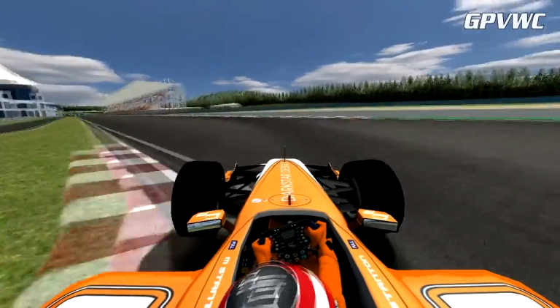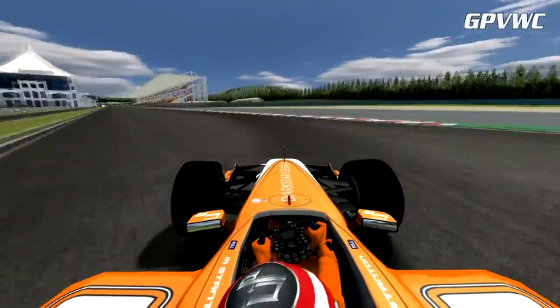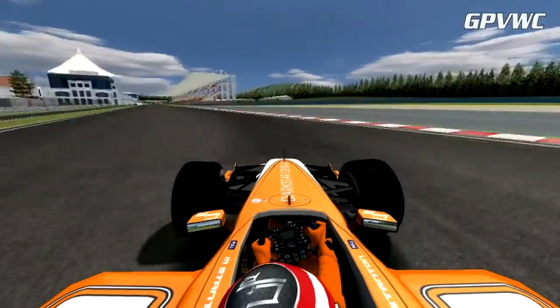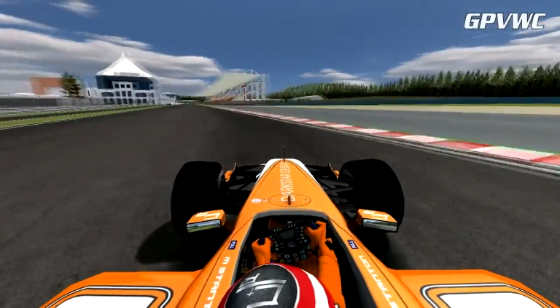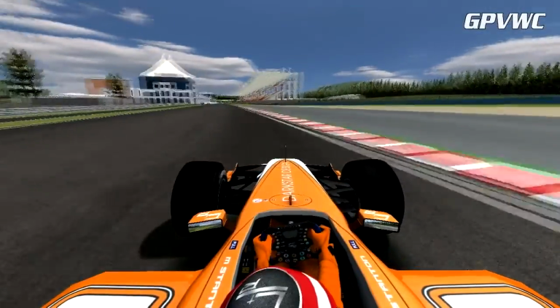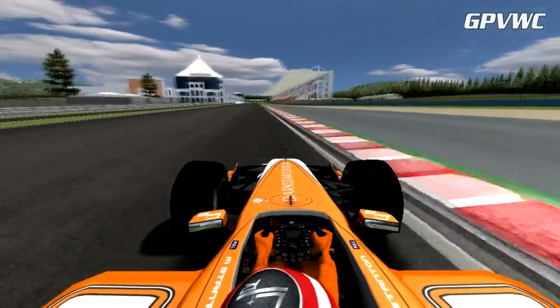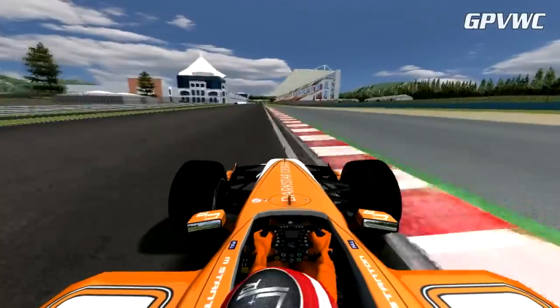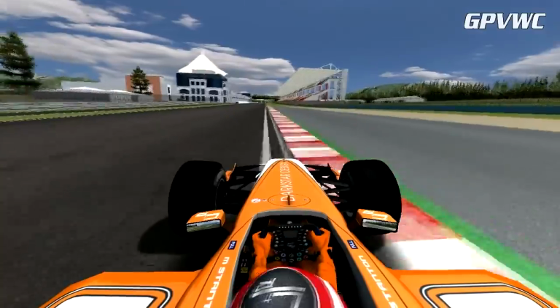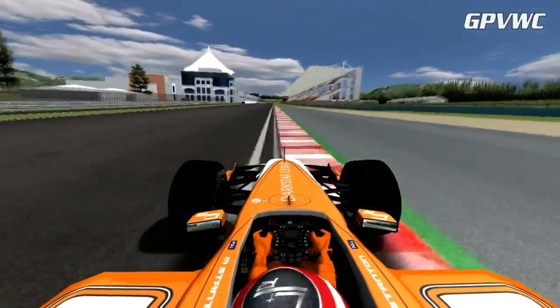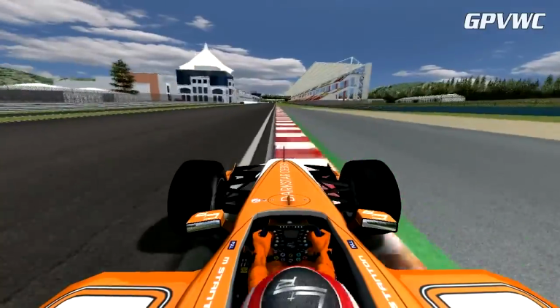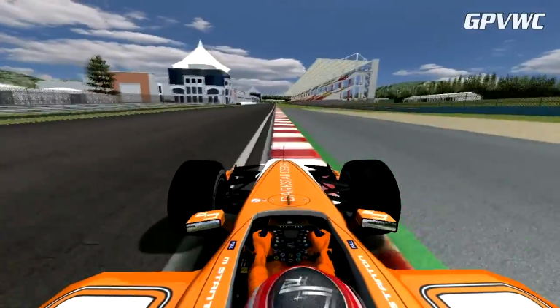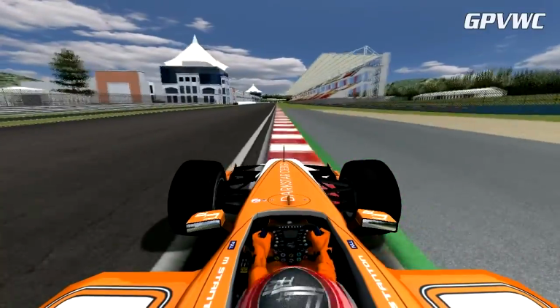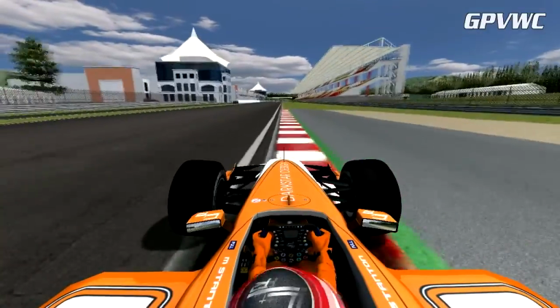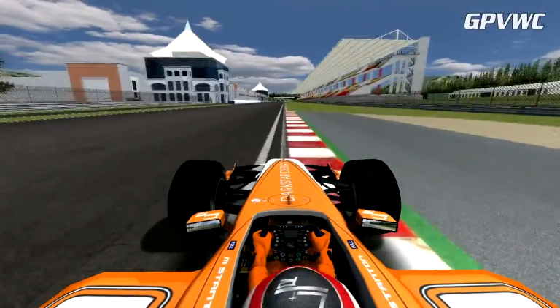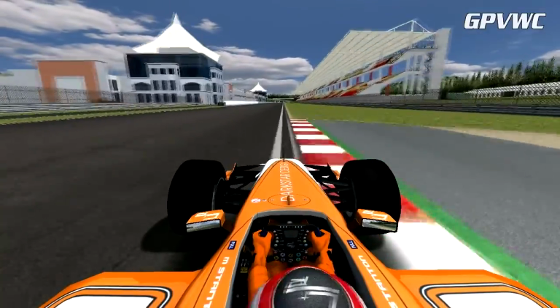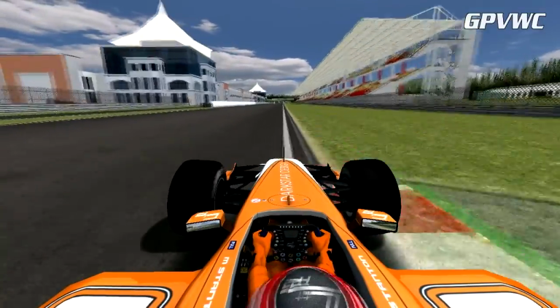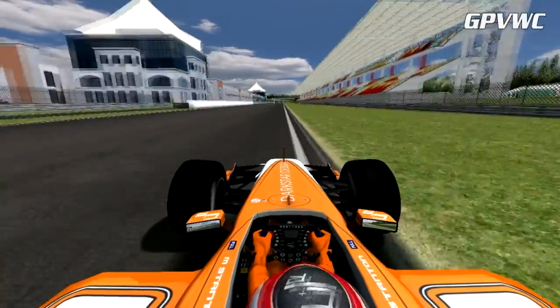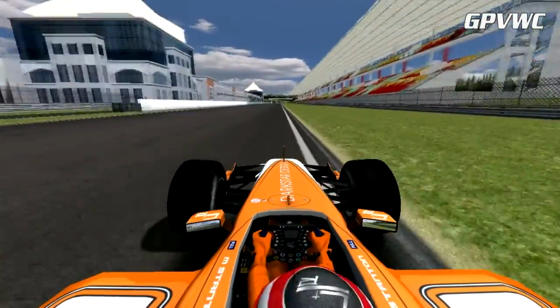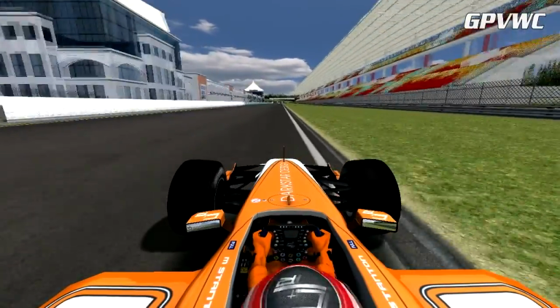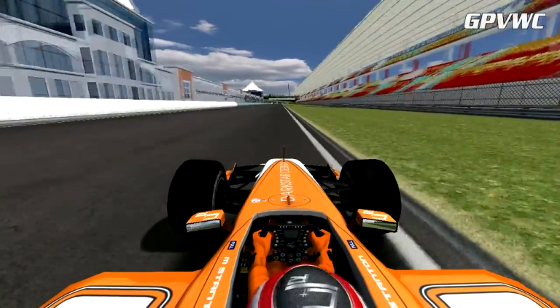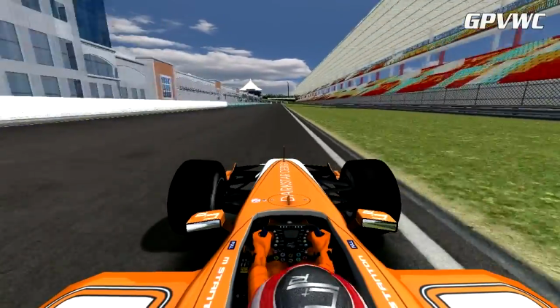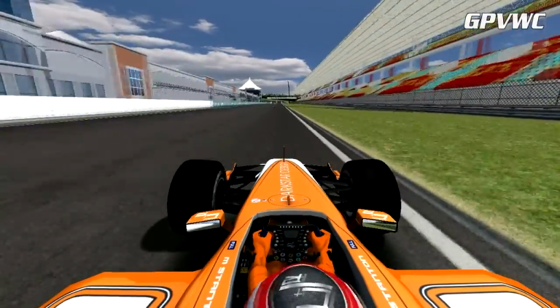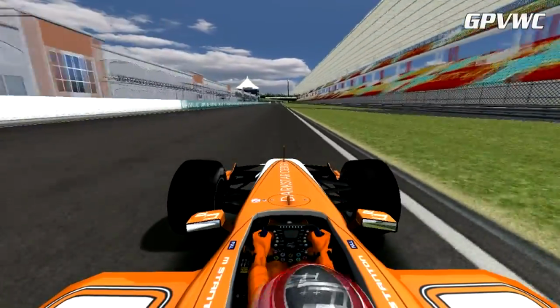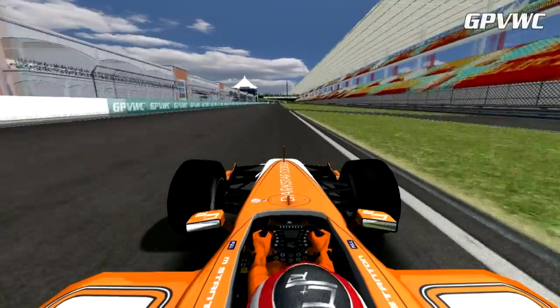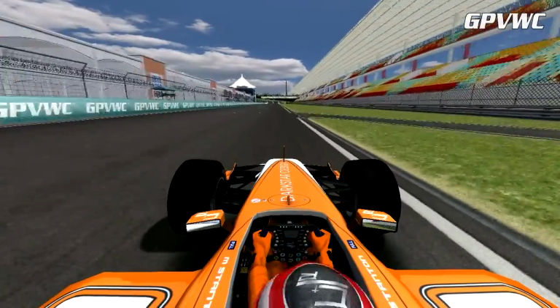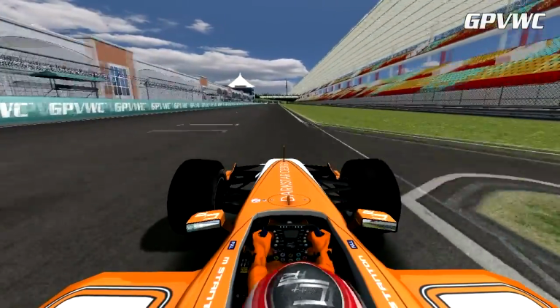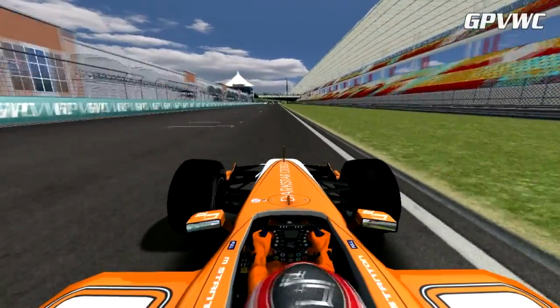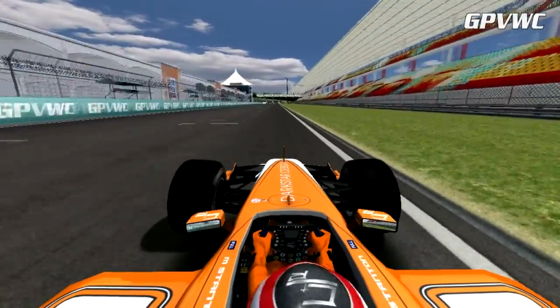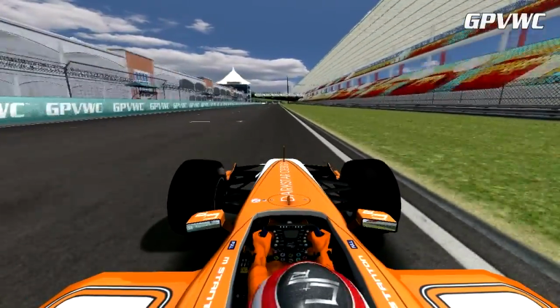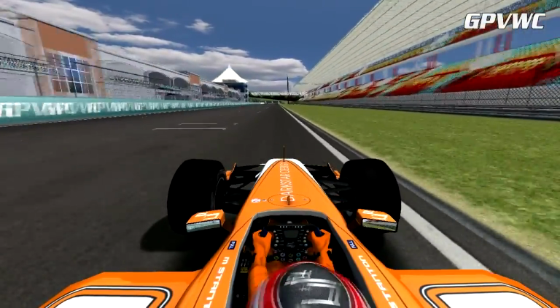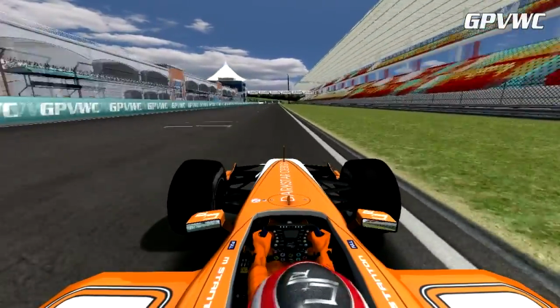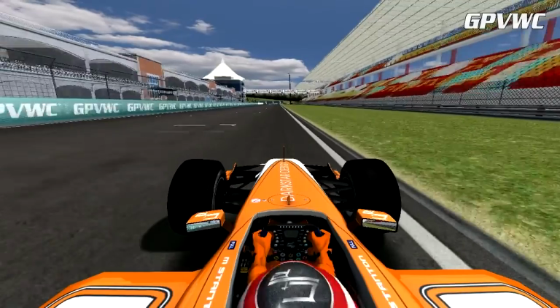Mark clears the final corner and records a time of 1 minute 27.775 seconds.